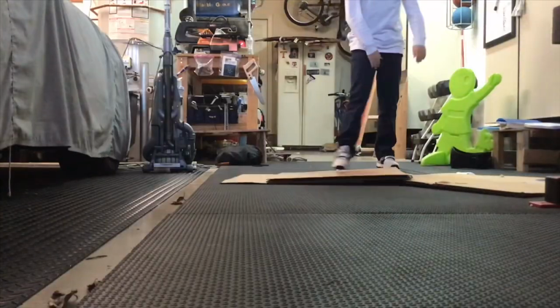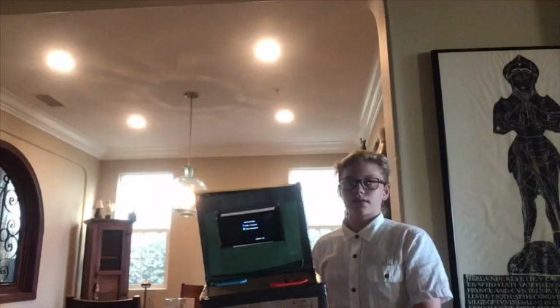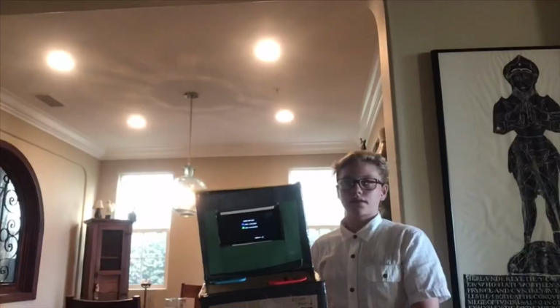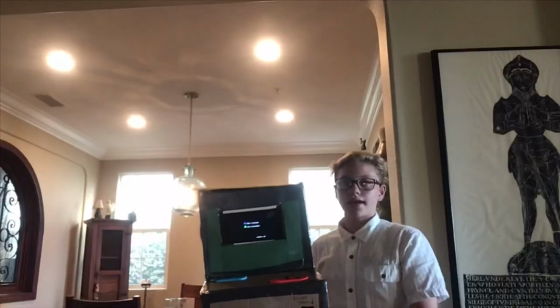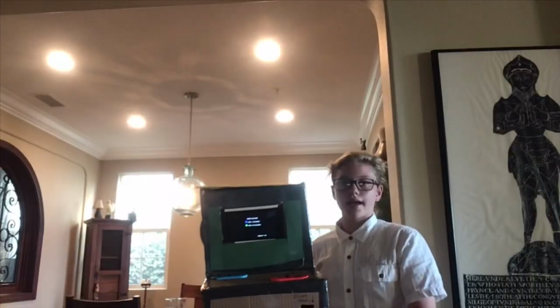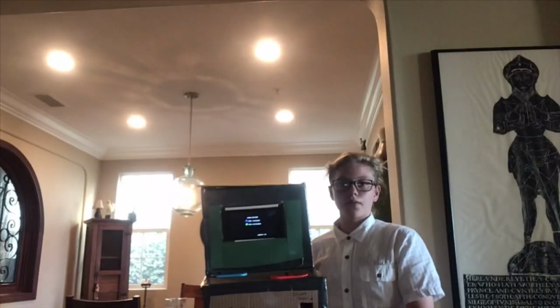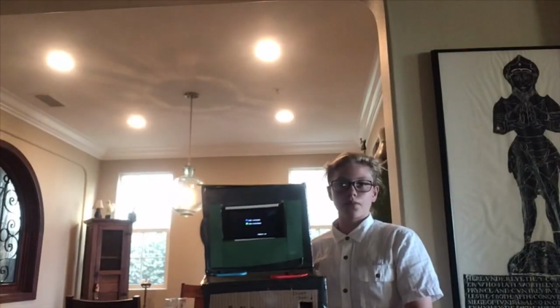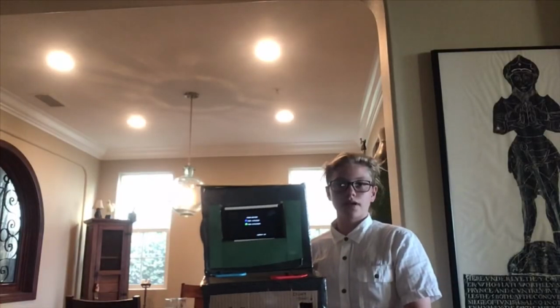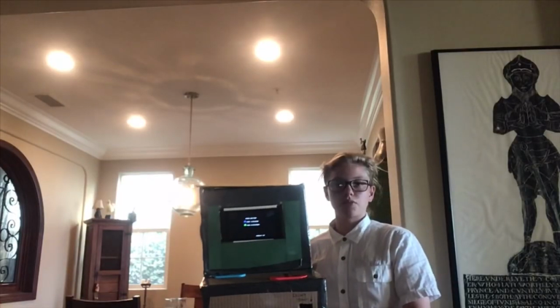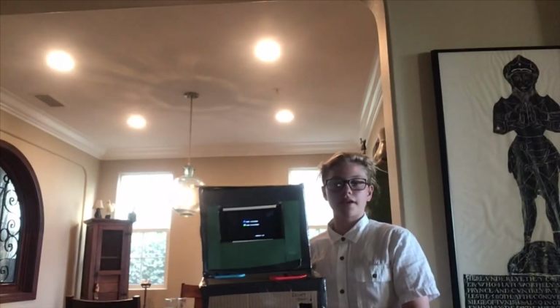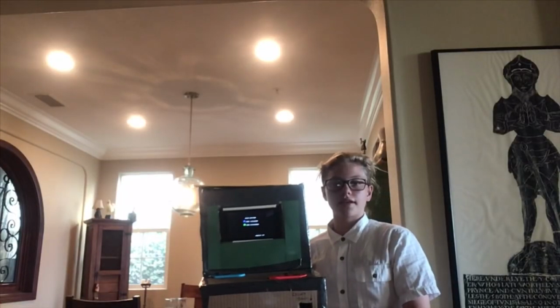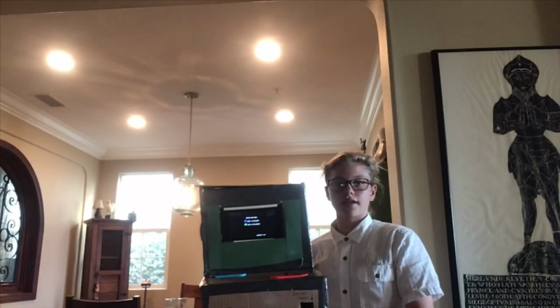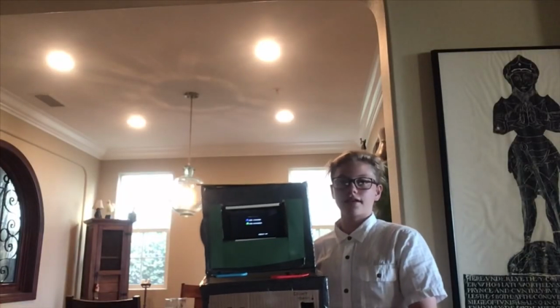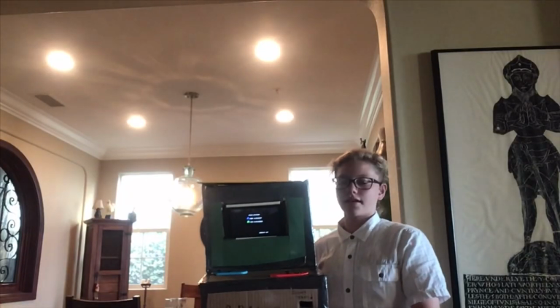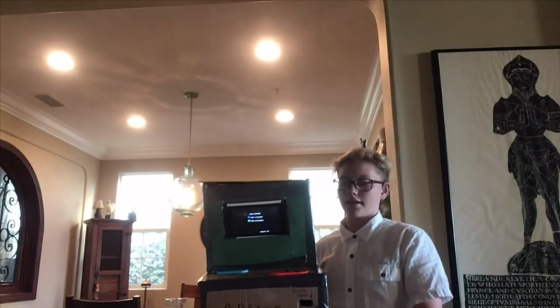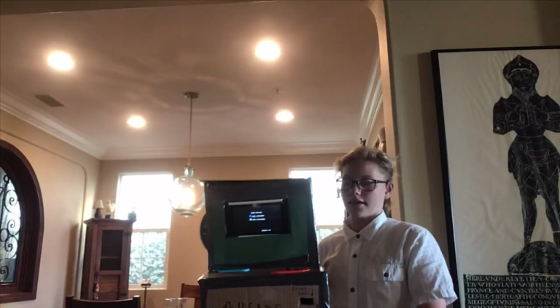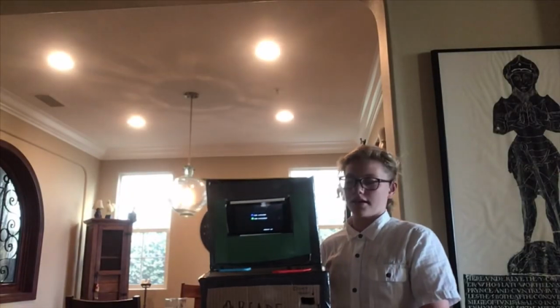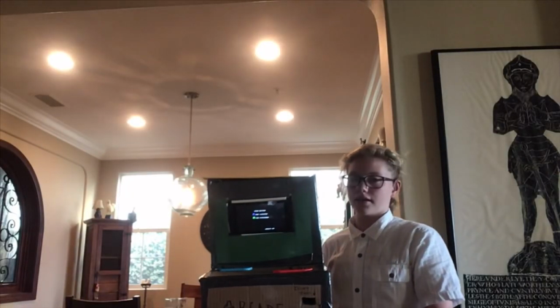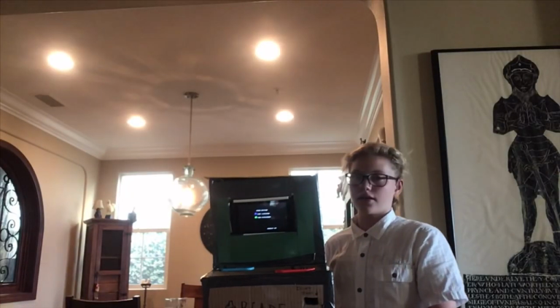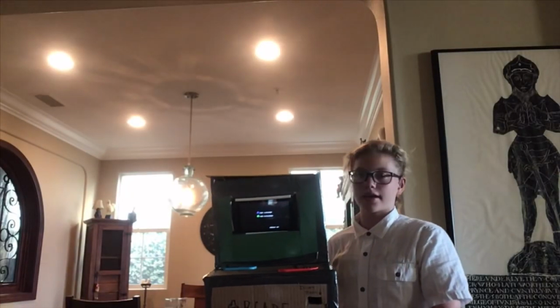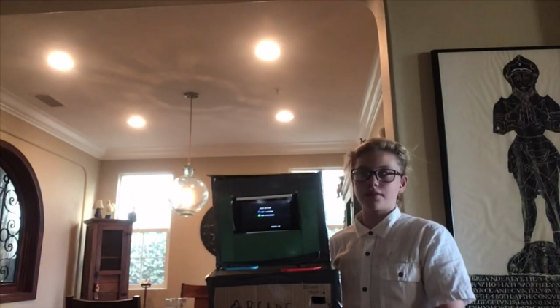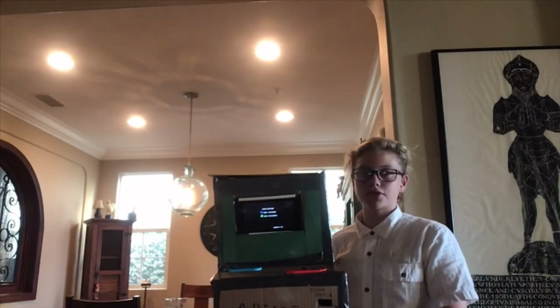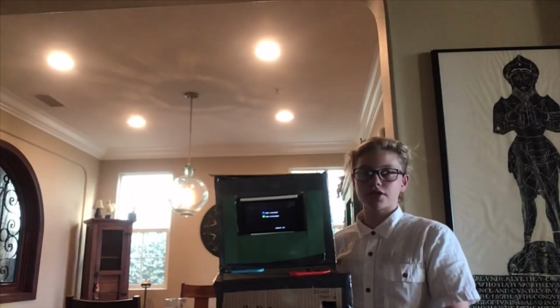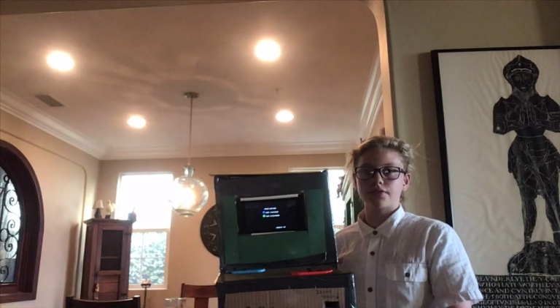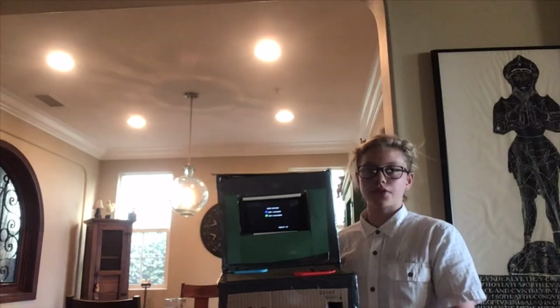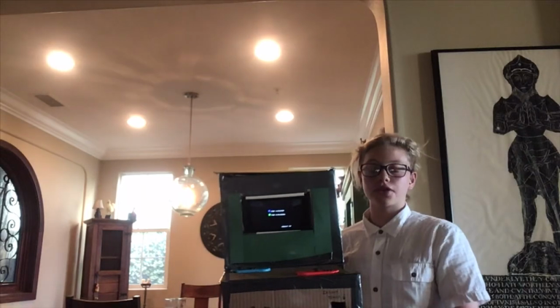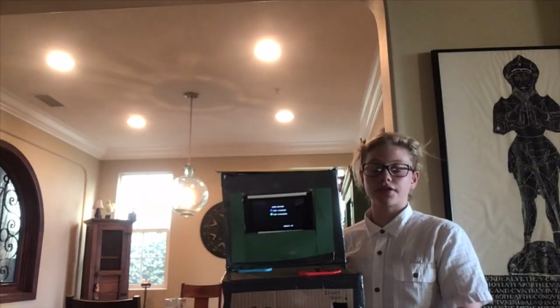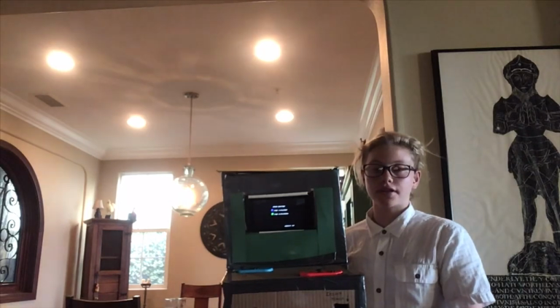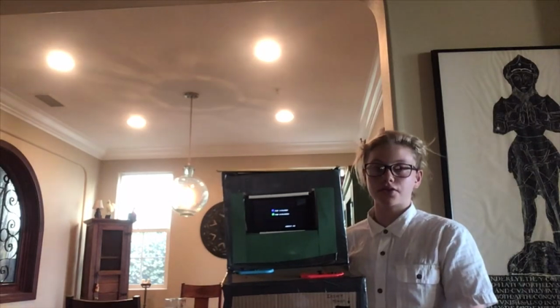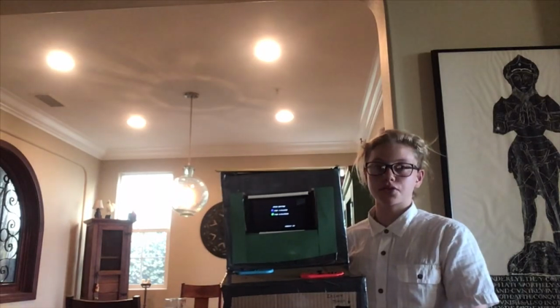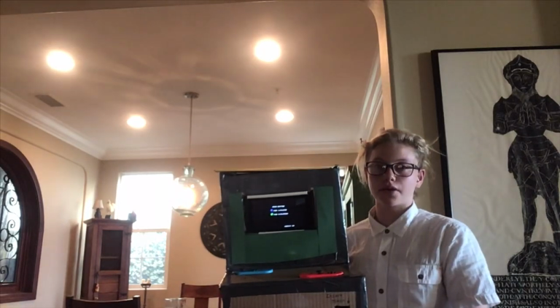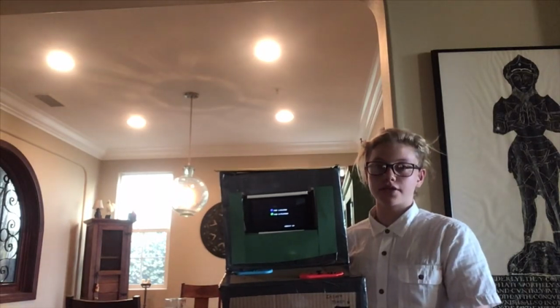Today, we're going to be making an arcade machine for the Nintendo Switch.